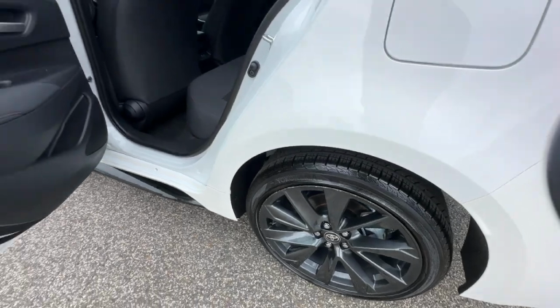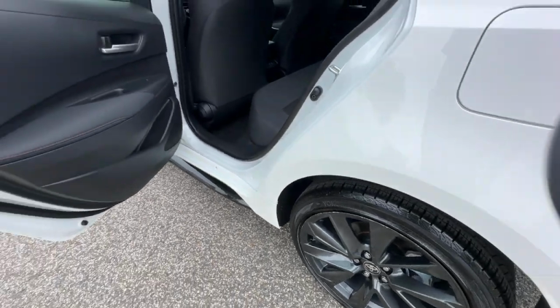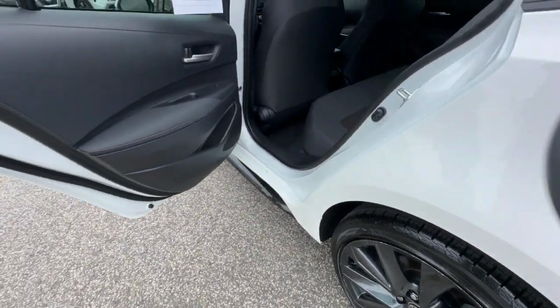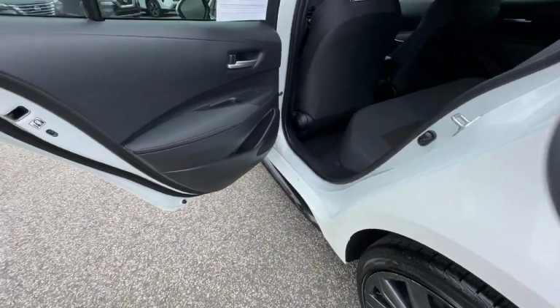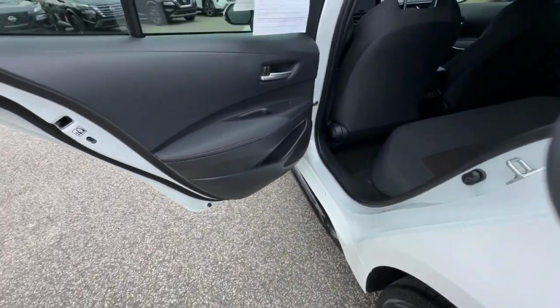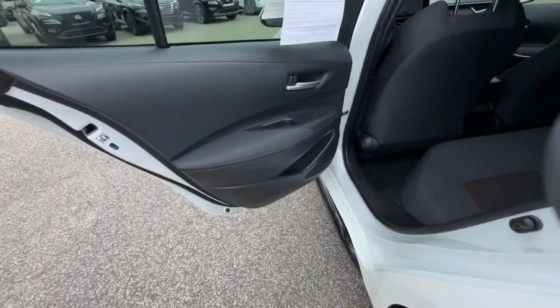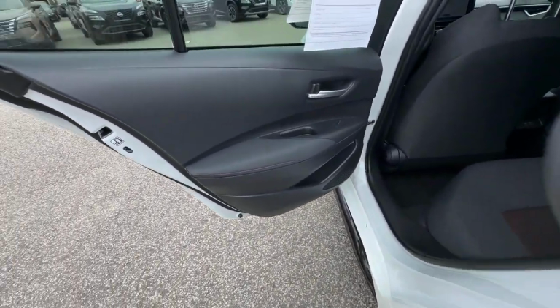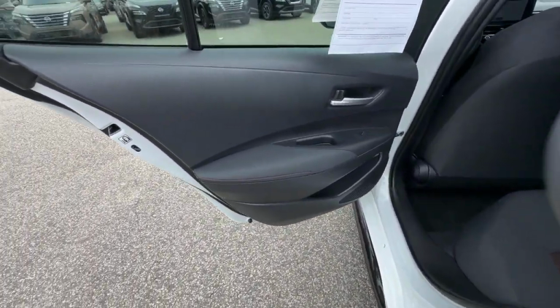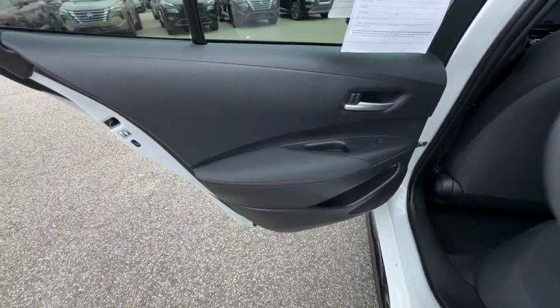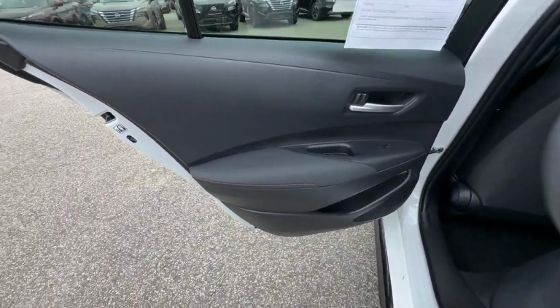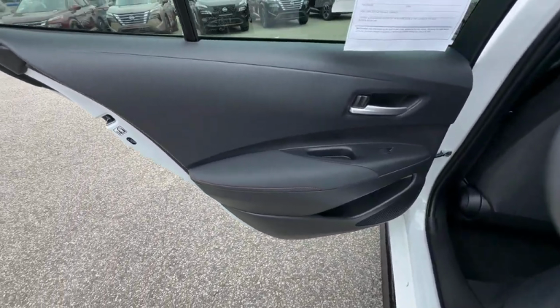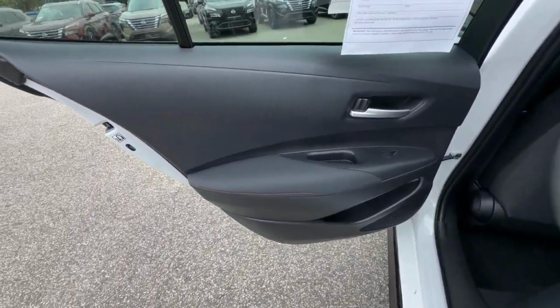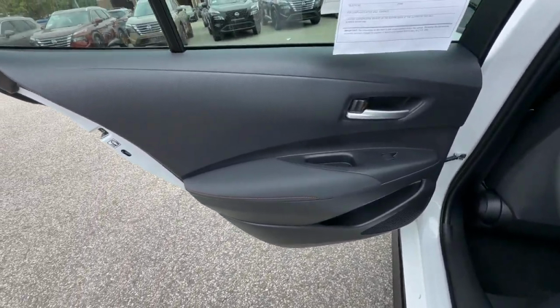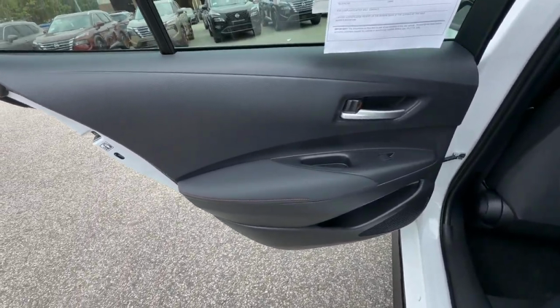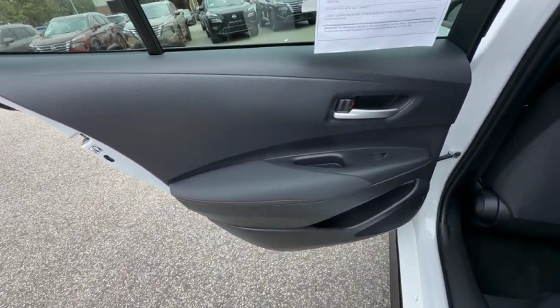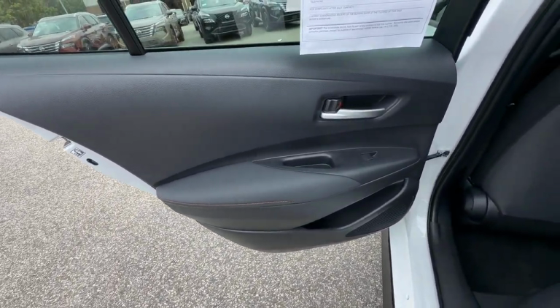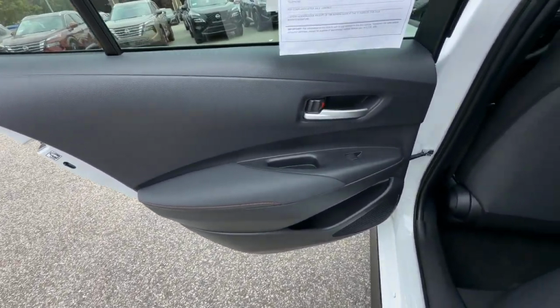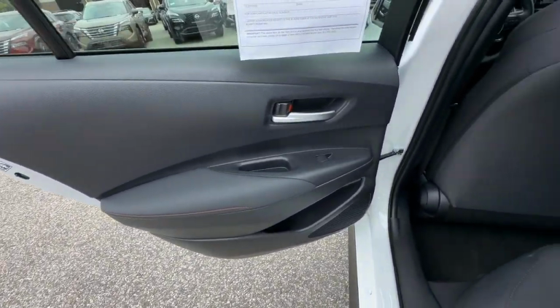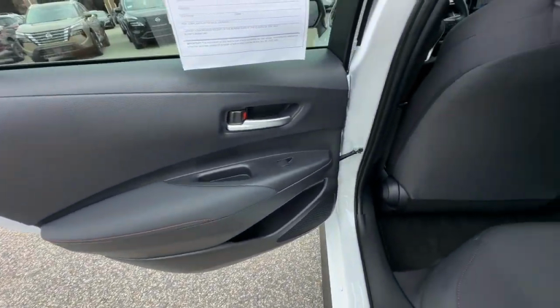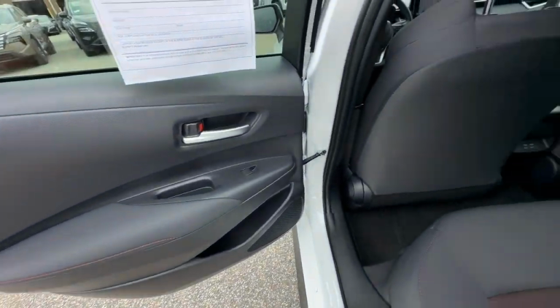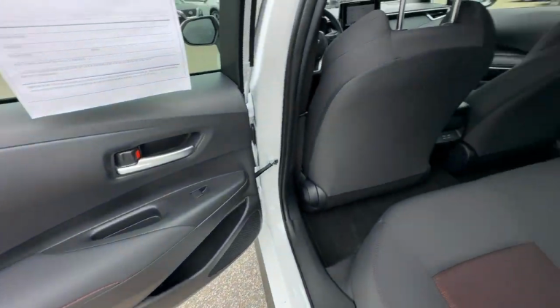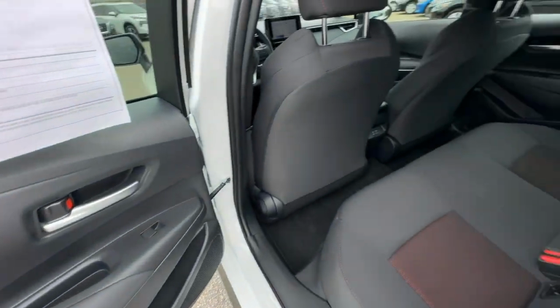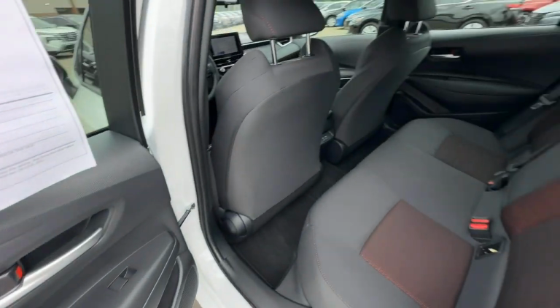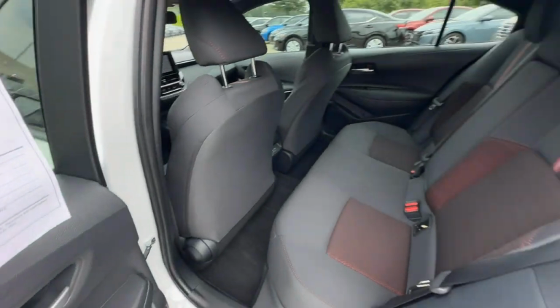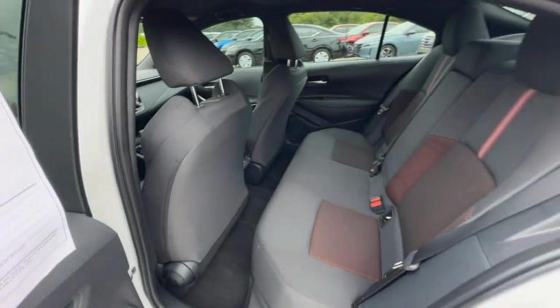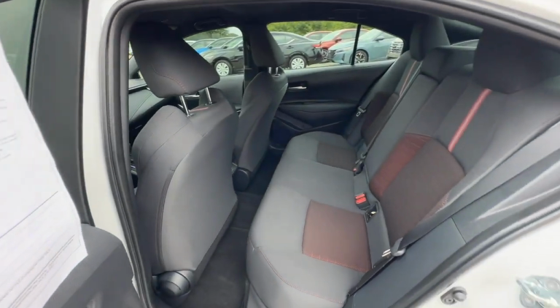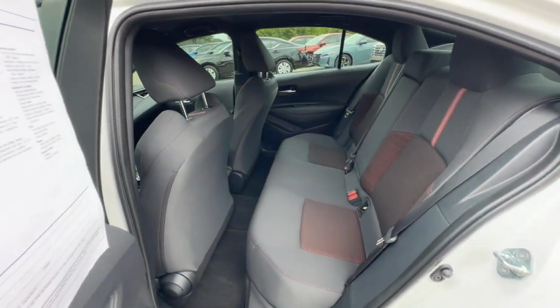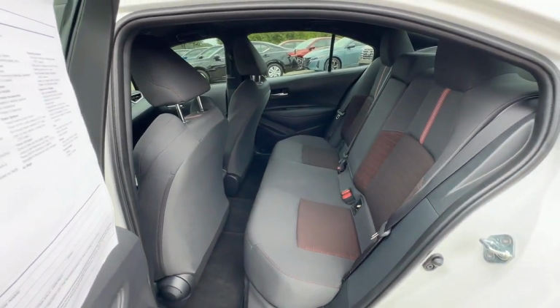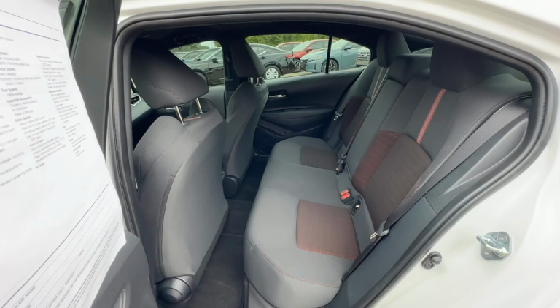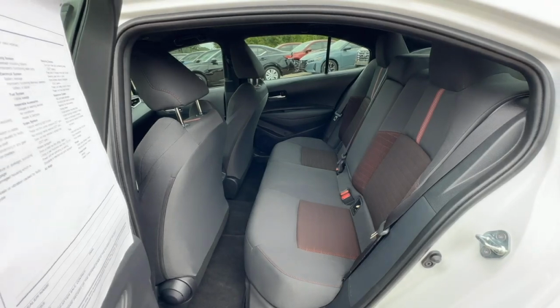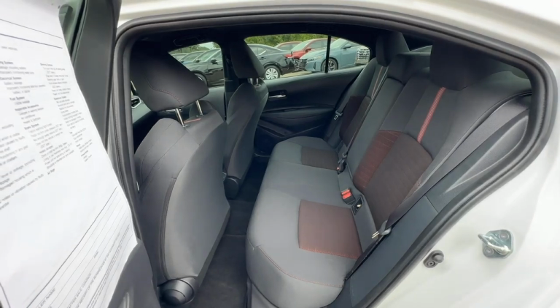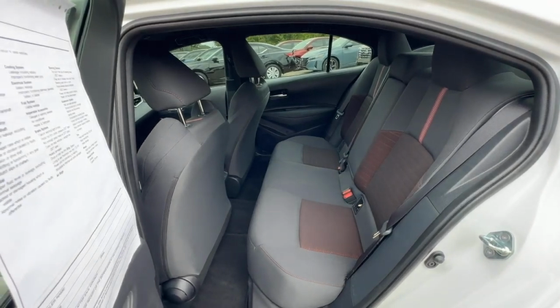Wireless charging station, sun/moonroof, keyless entry, iPod/MP3 input.